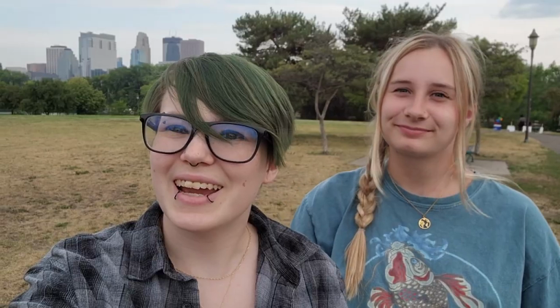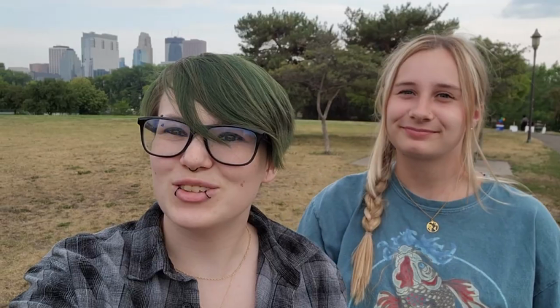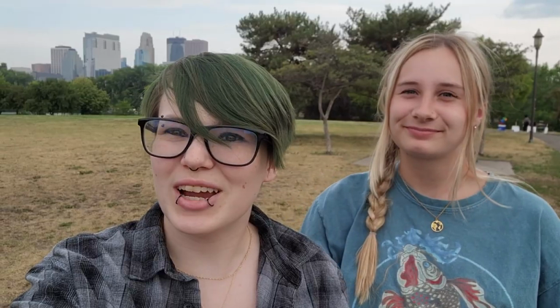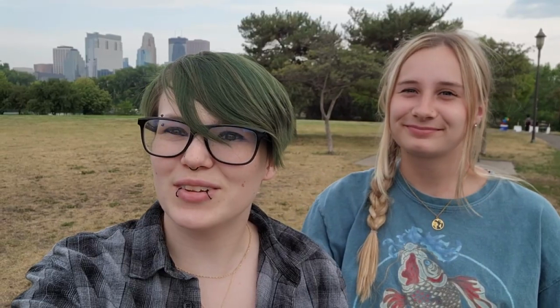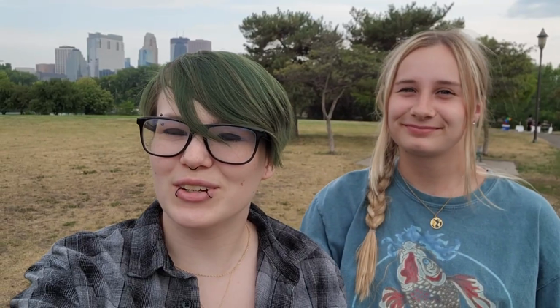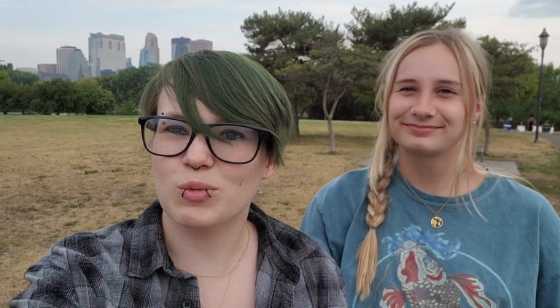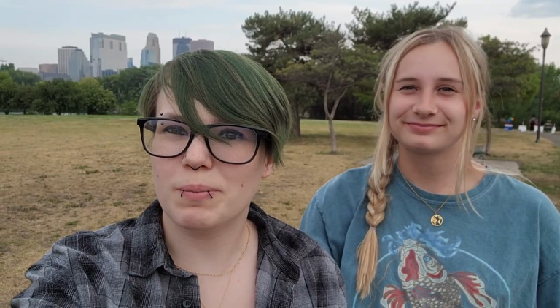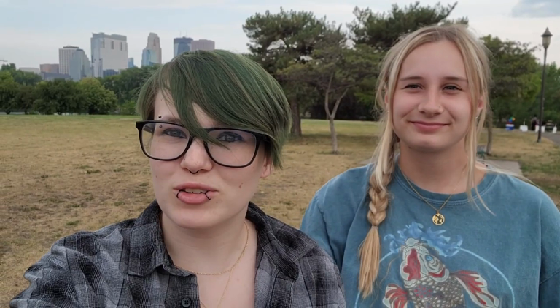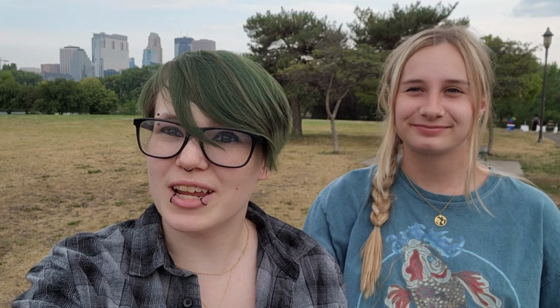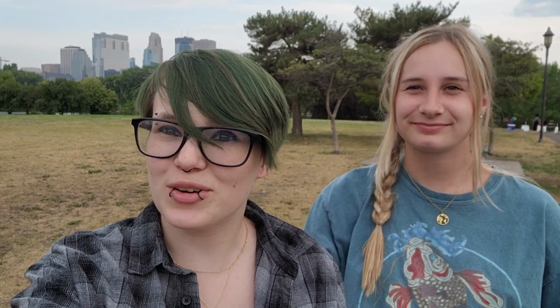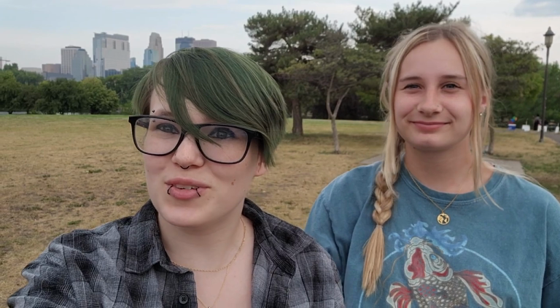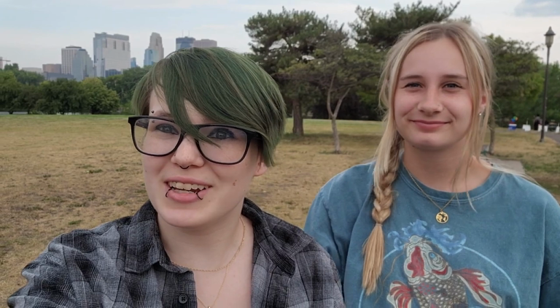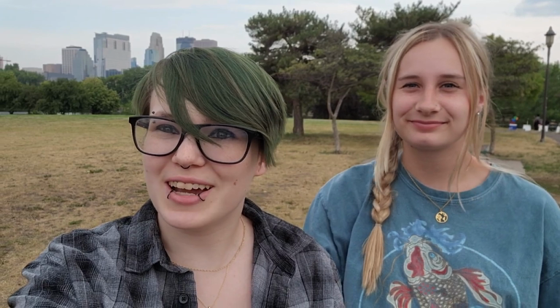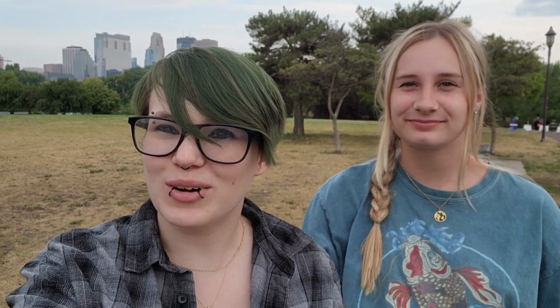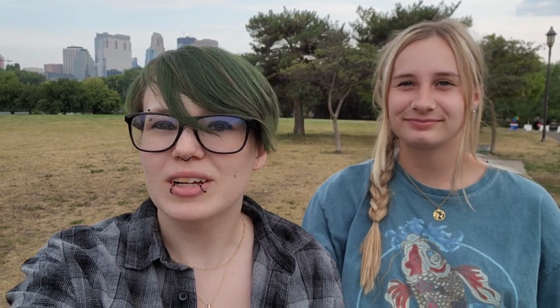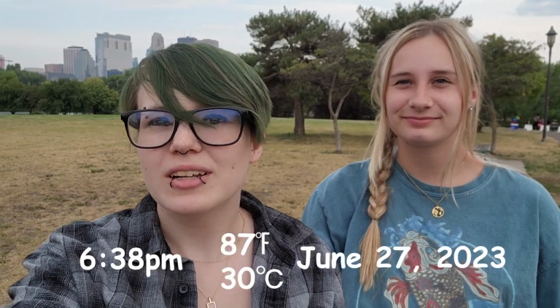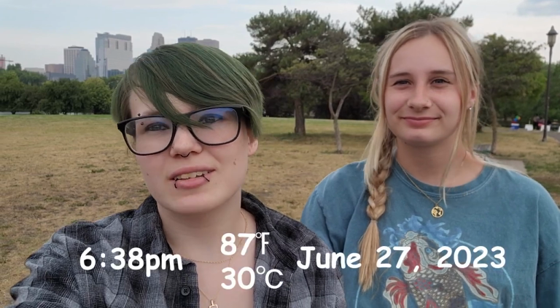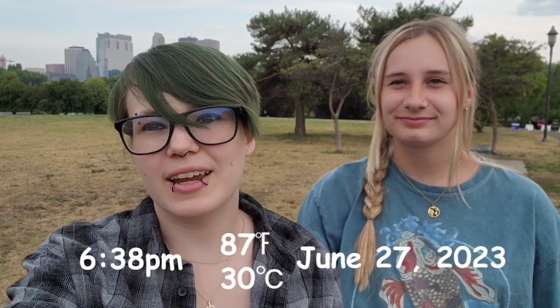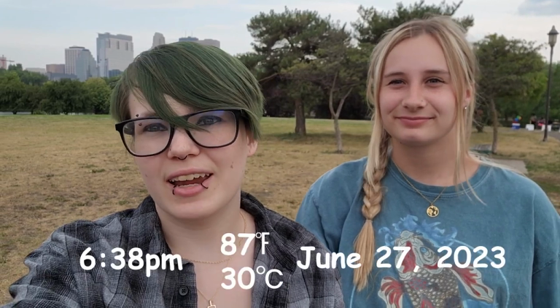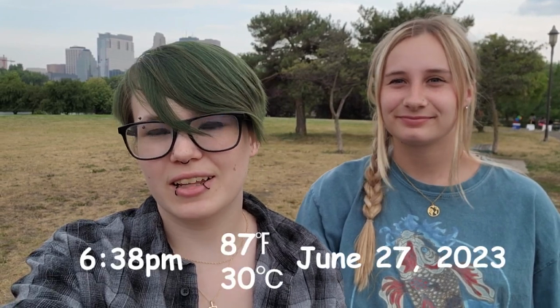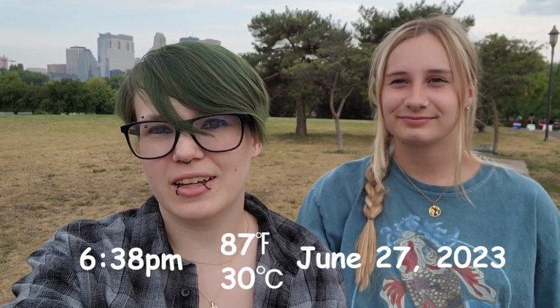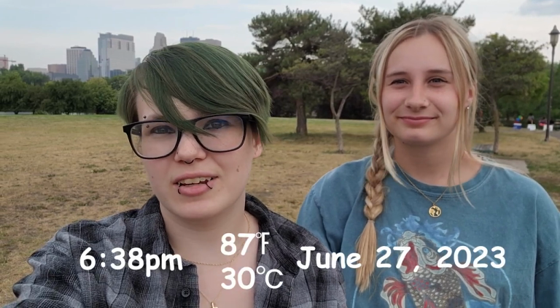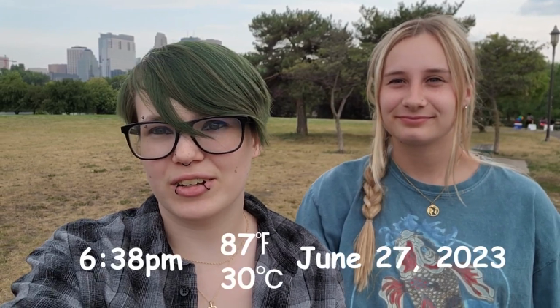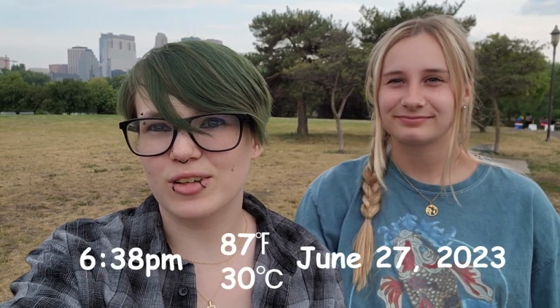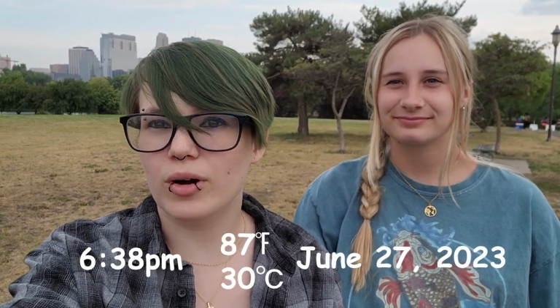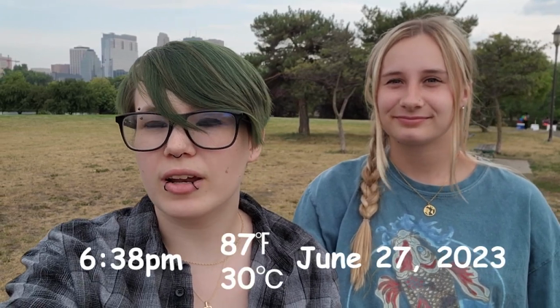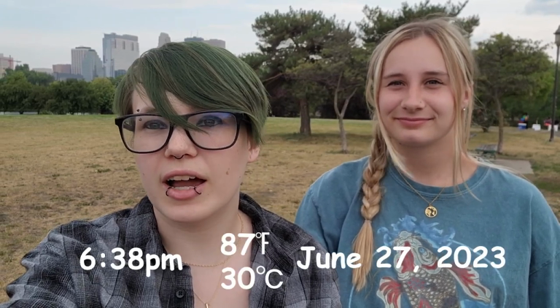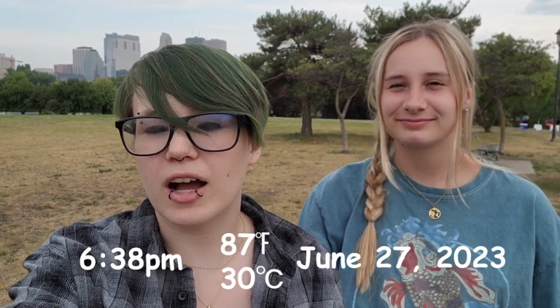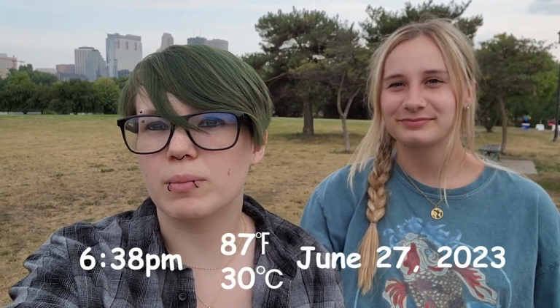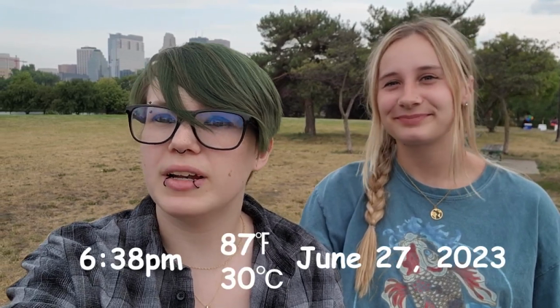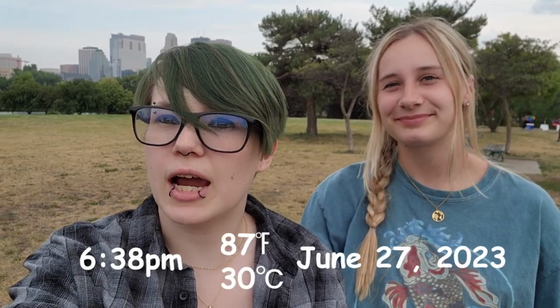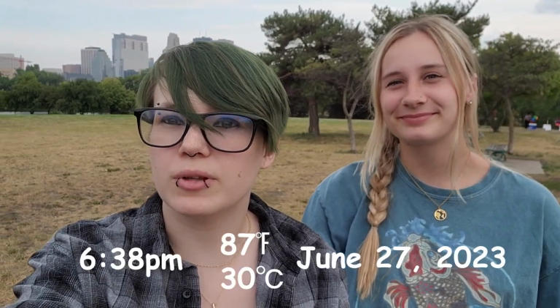Hey Travelers! Welcome back to another video! Today Kaylee, Darius, Noah, and I are in Minneapolis.